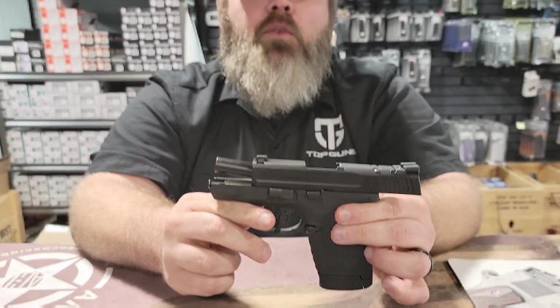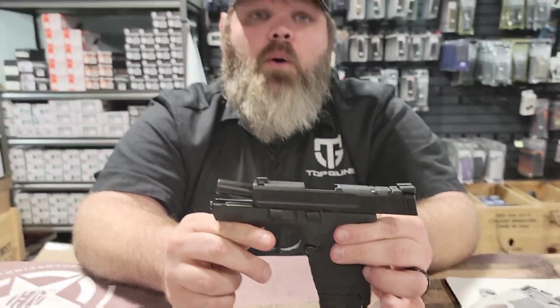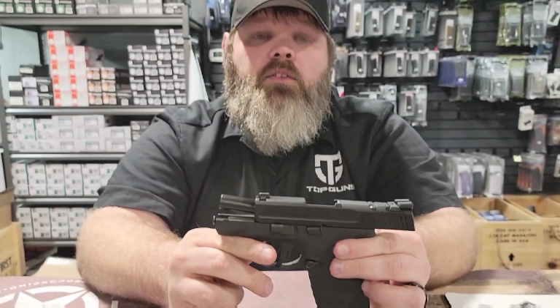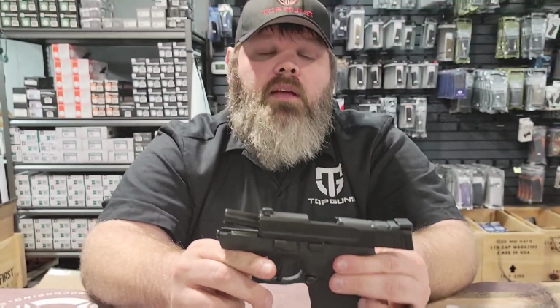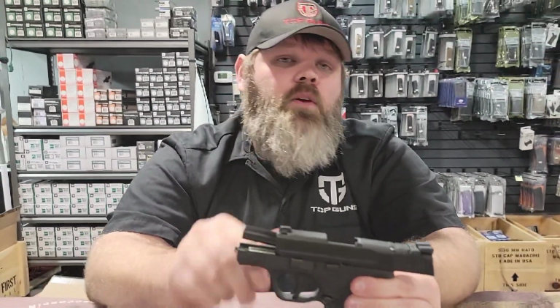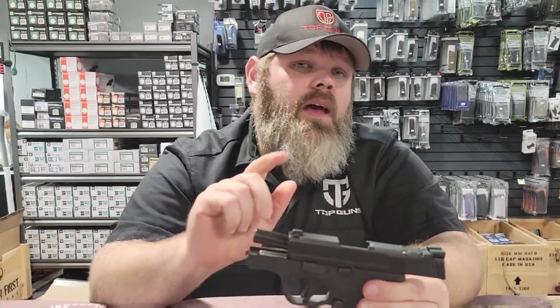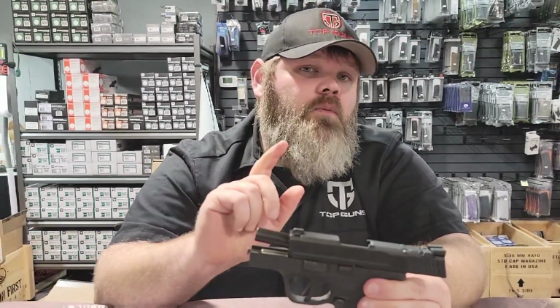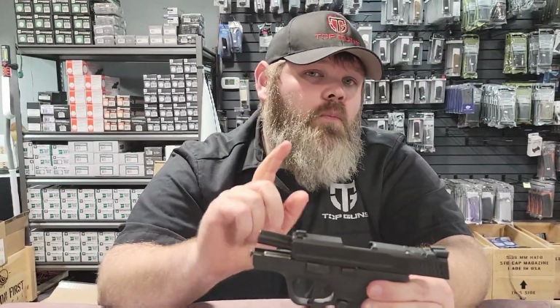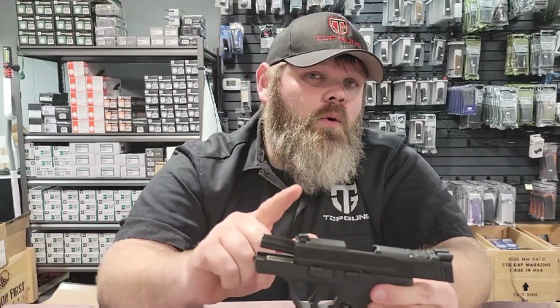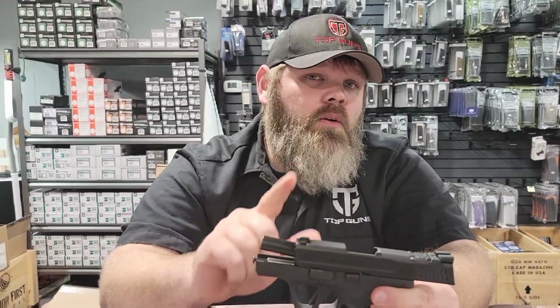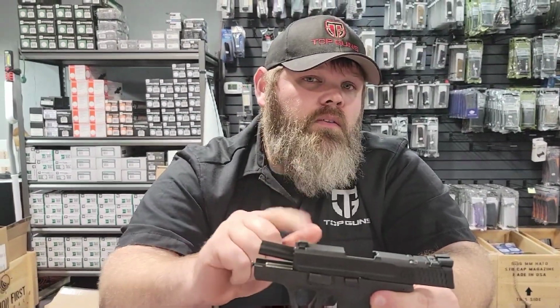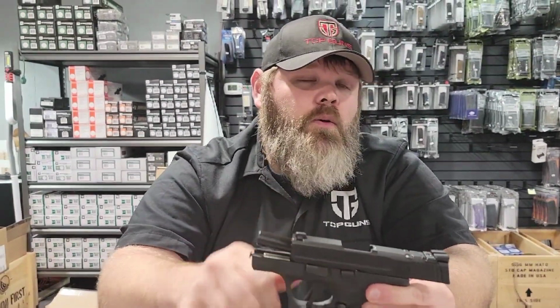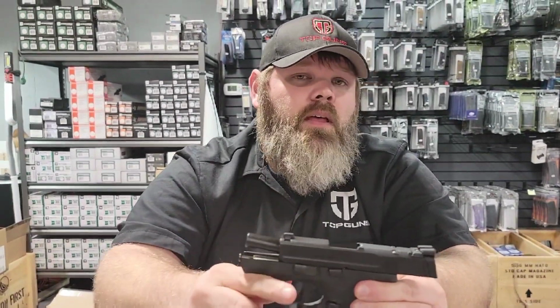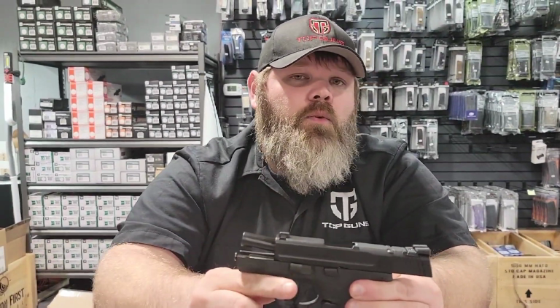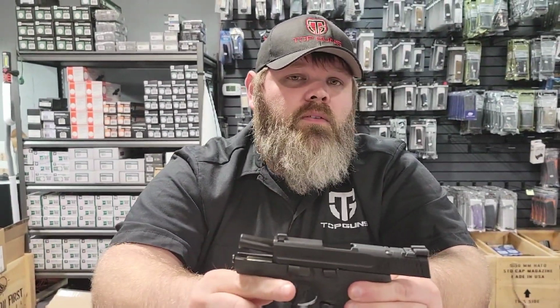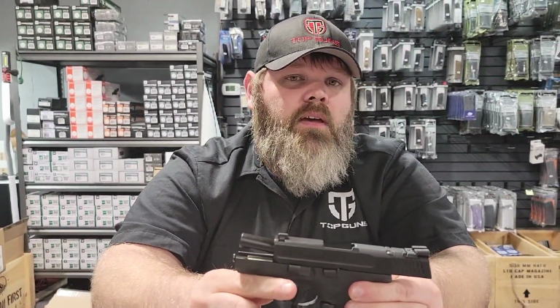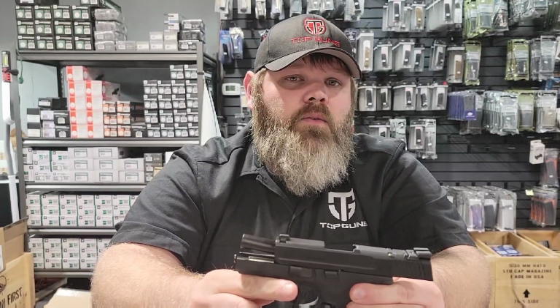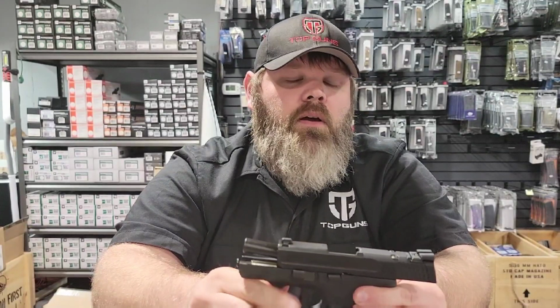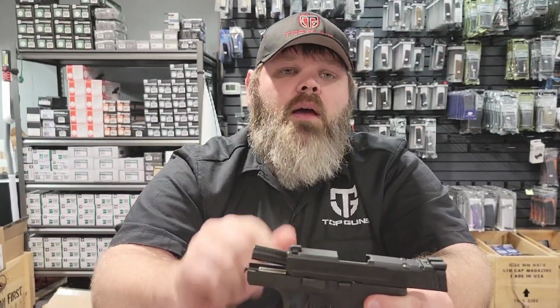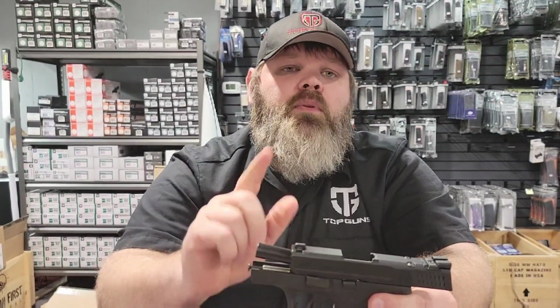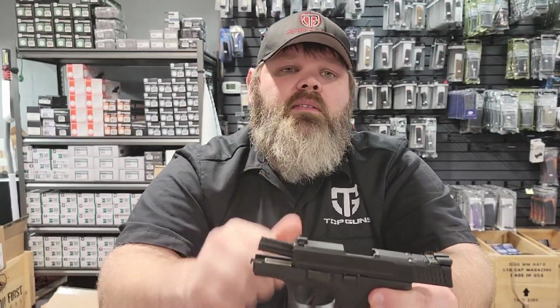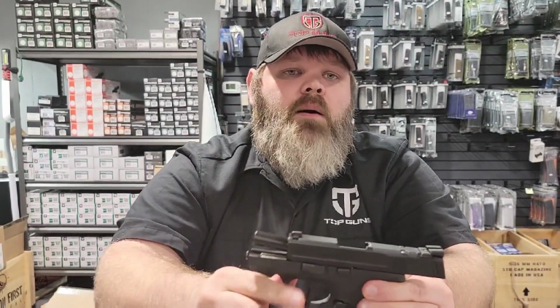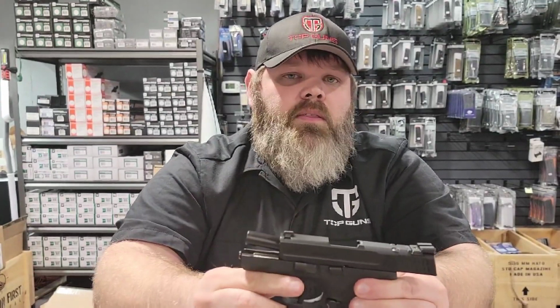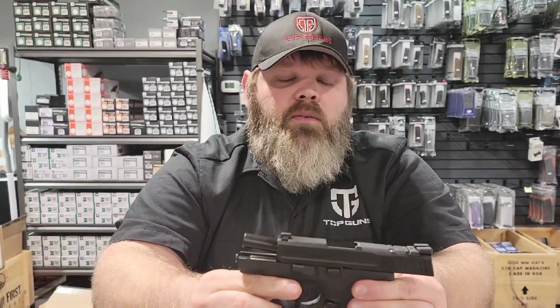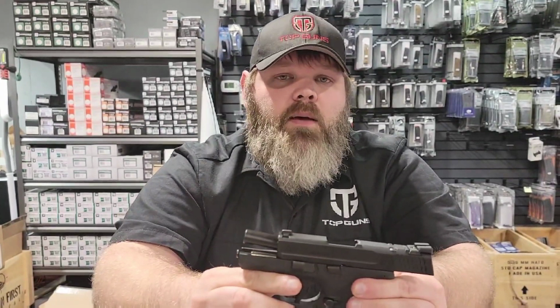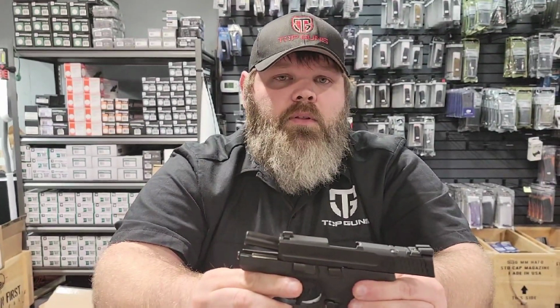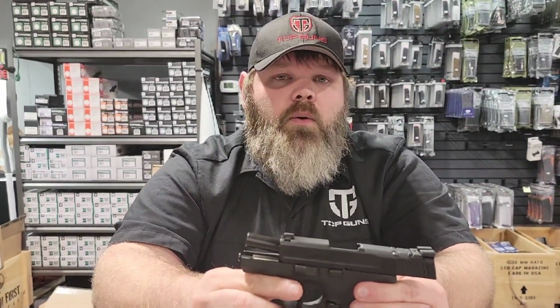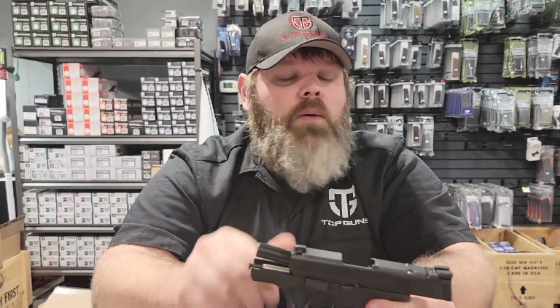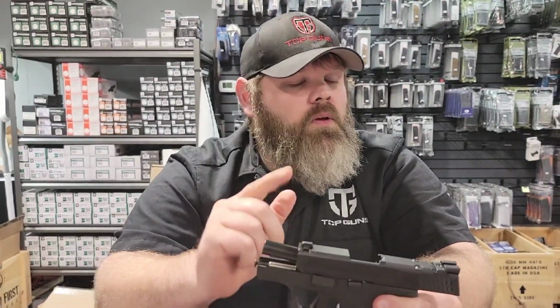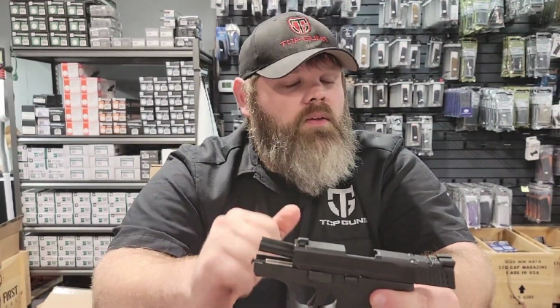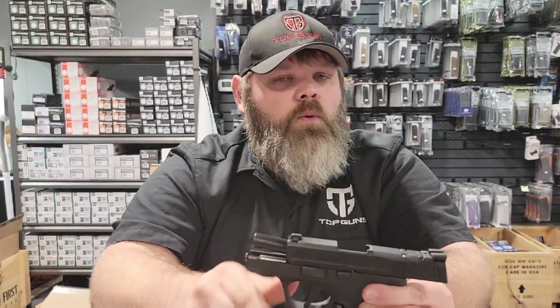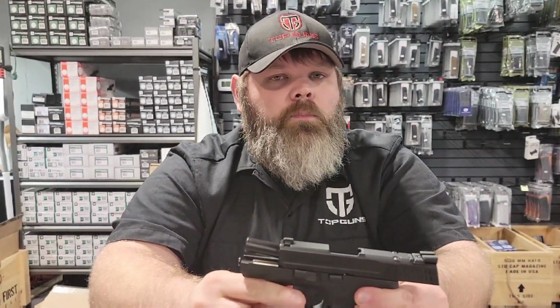Thanks for watching. If you have more guns that you'd like for us to cover, please comment those down below and we'll get to them.